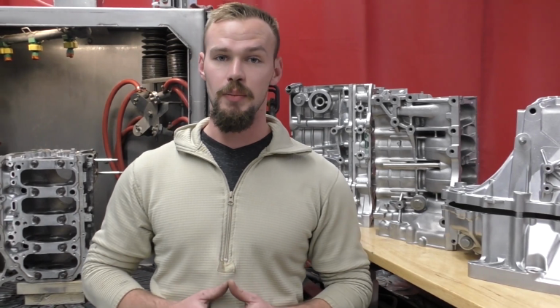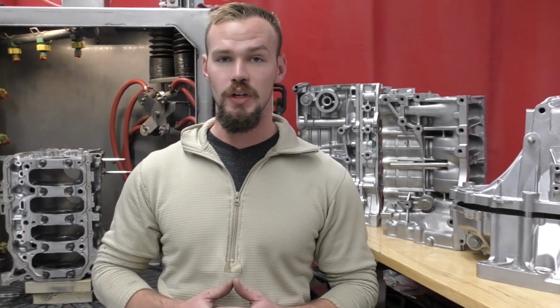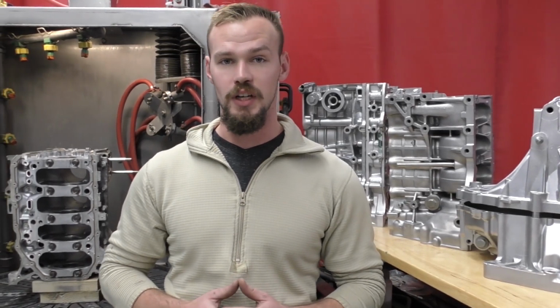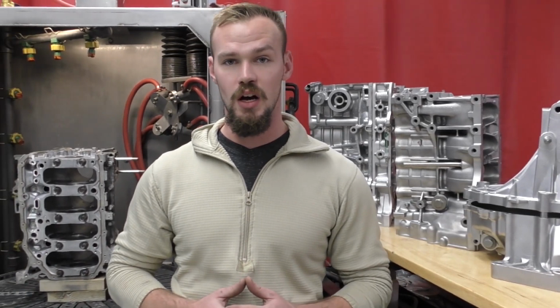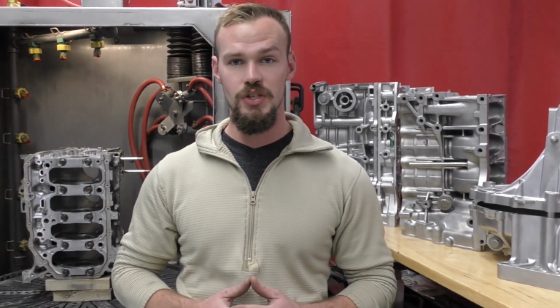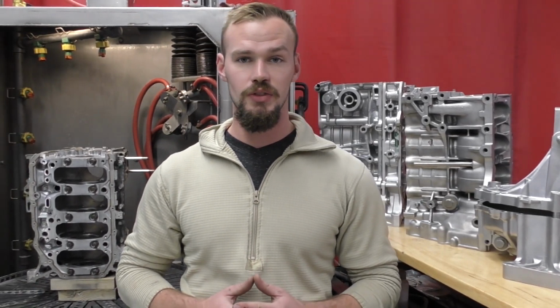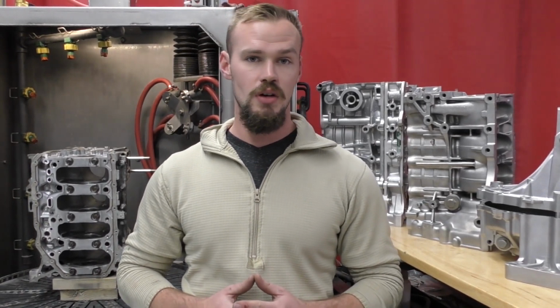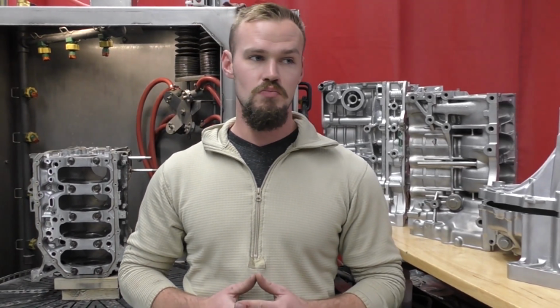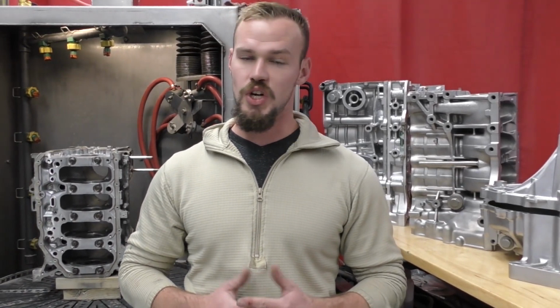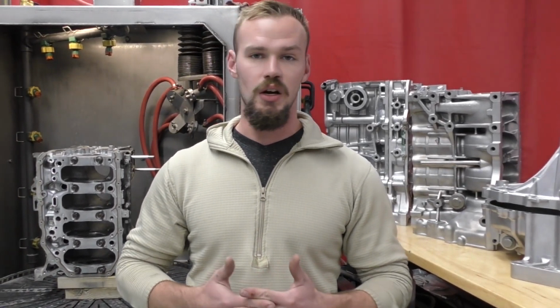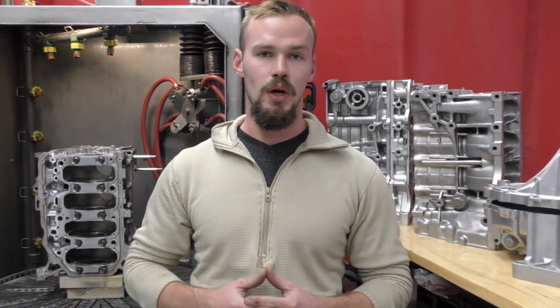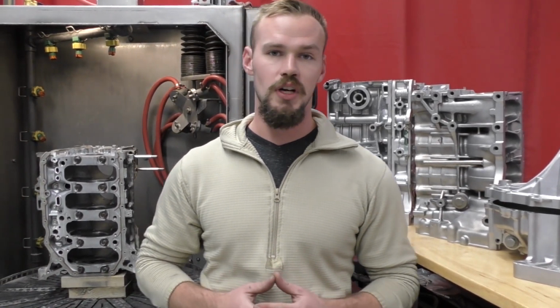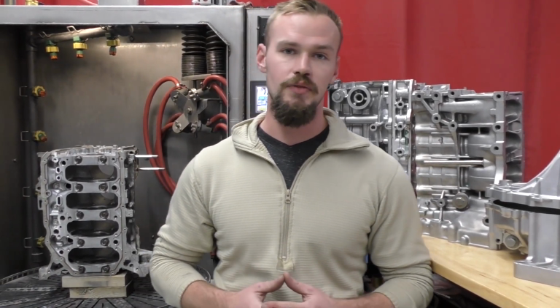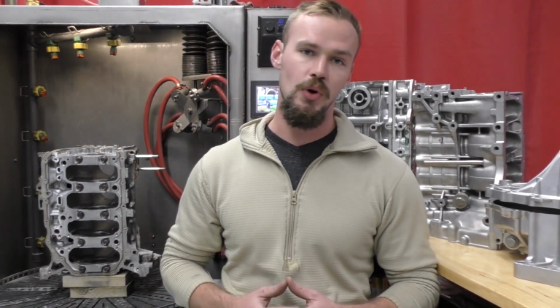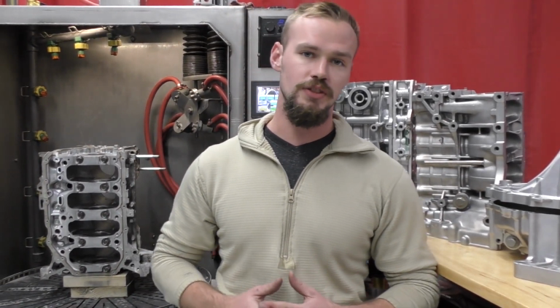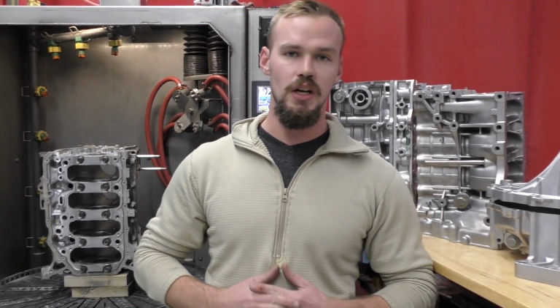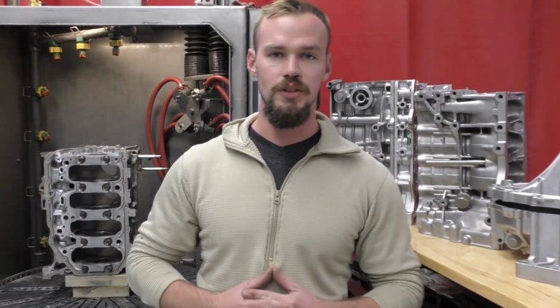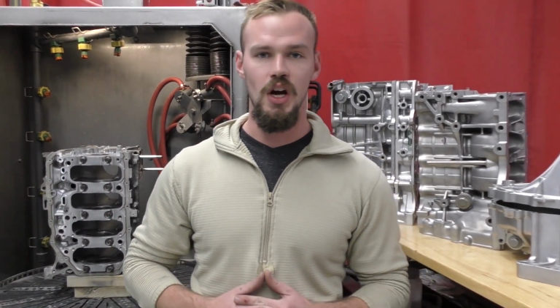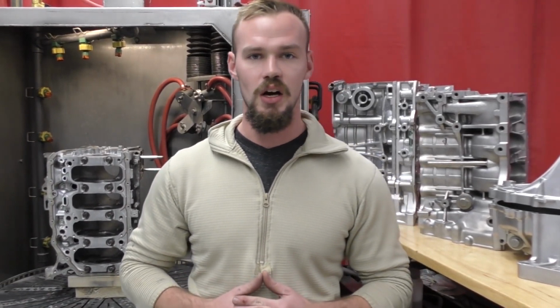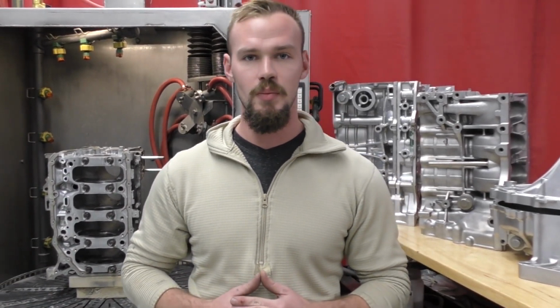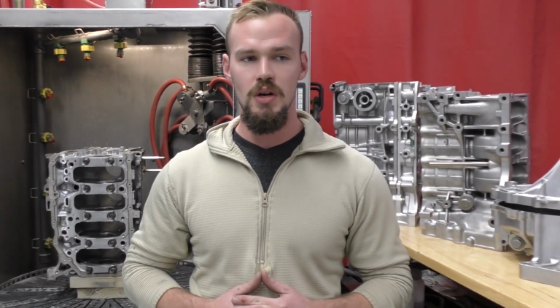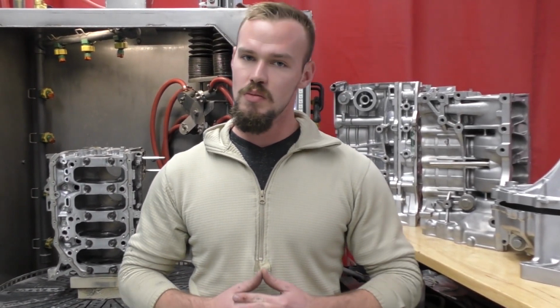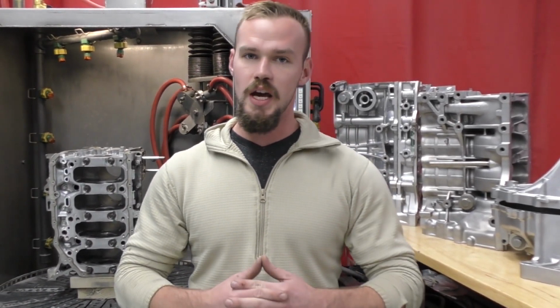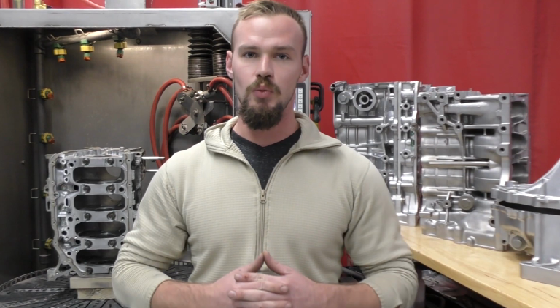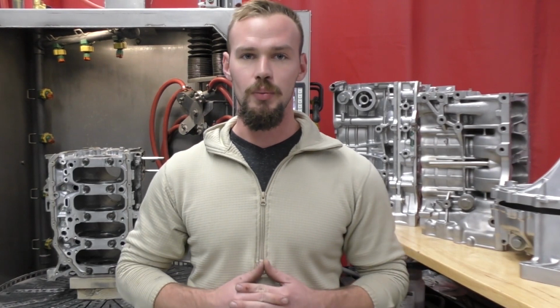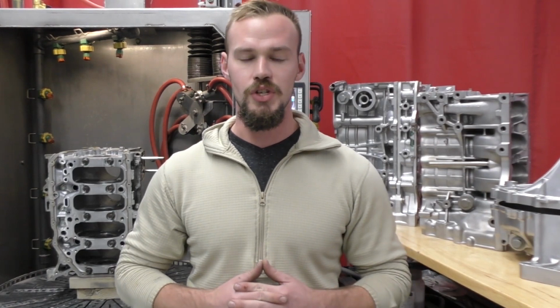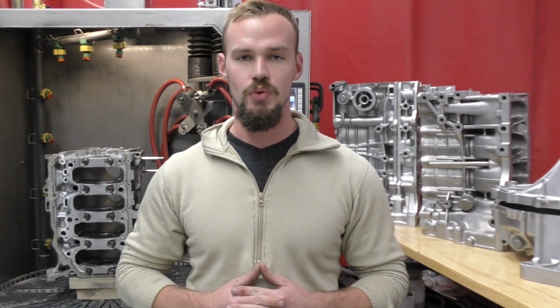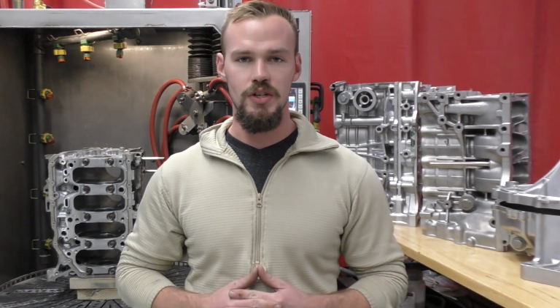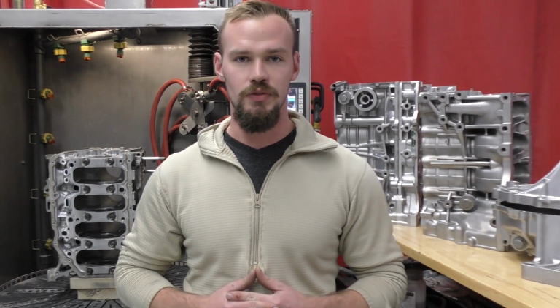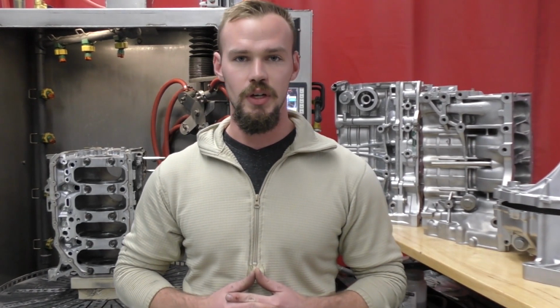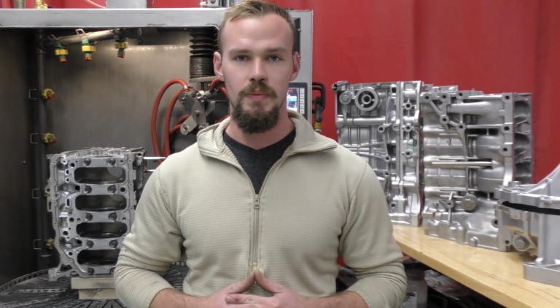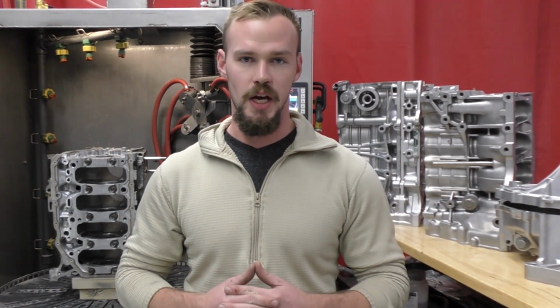If interested, check us out on Instagram at Vapor Honing Technologies, check out our website at vaporhoningtechnologies.com, and we appreciate you watching this video. Thank you.